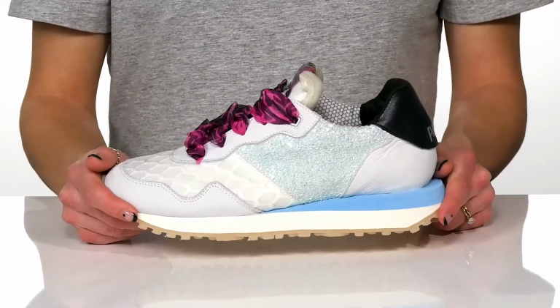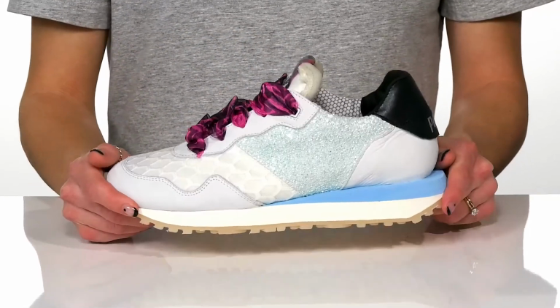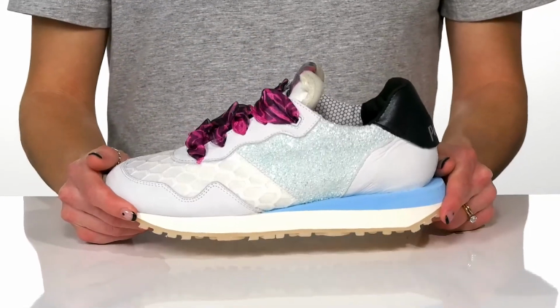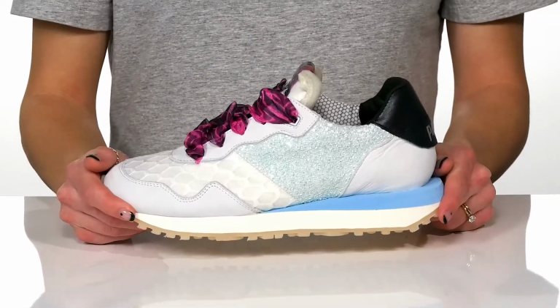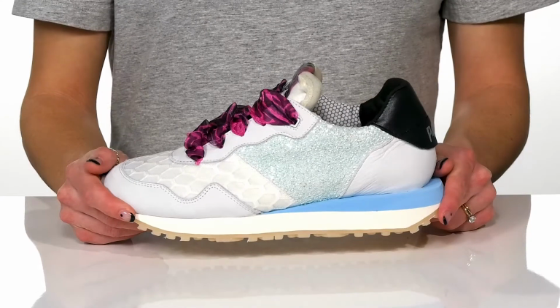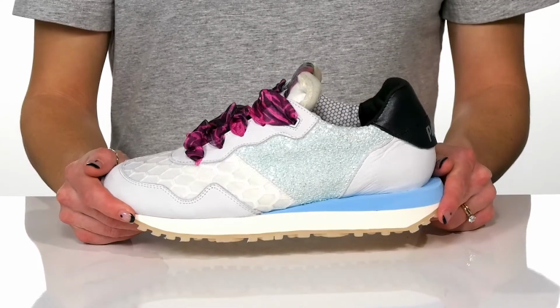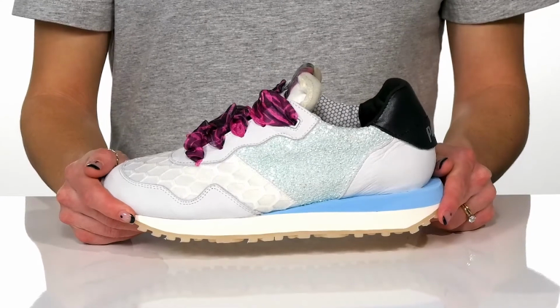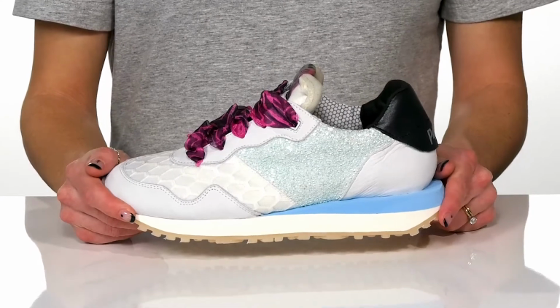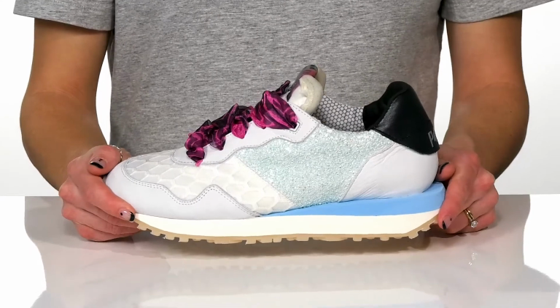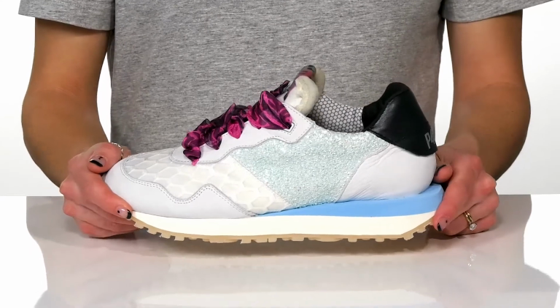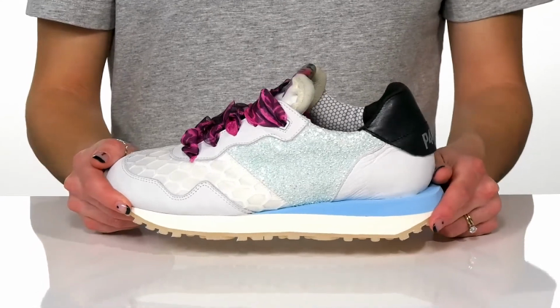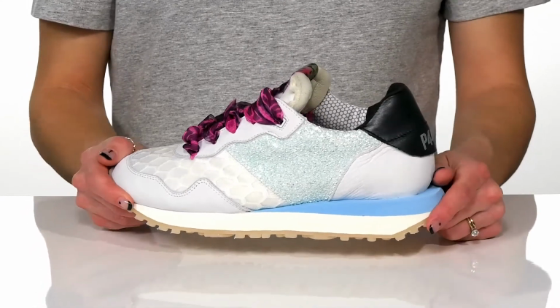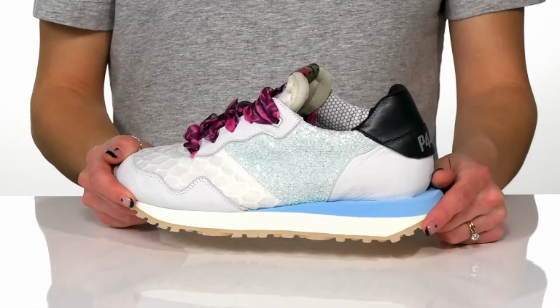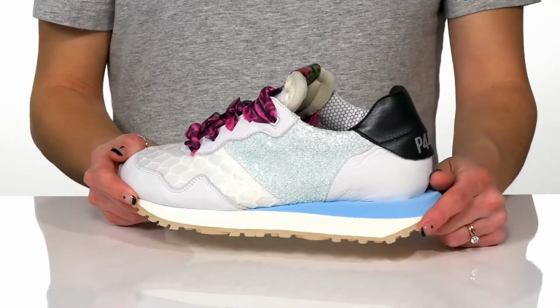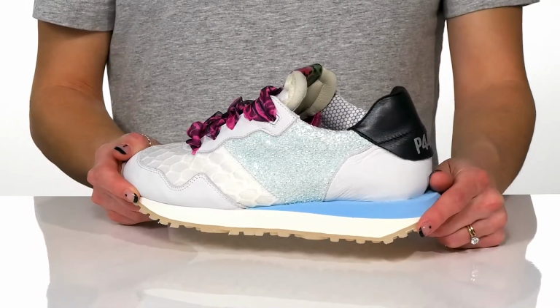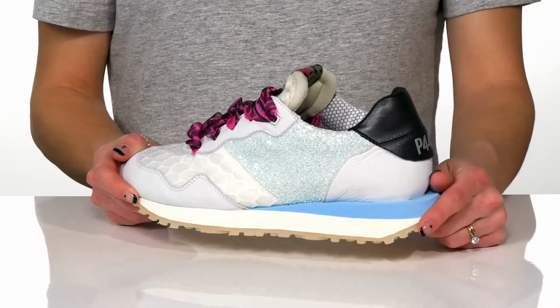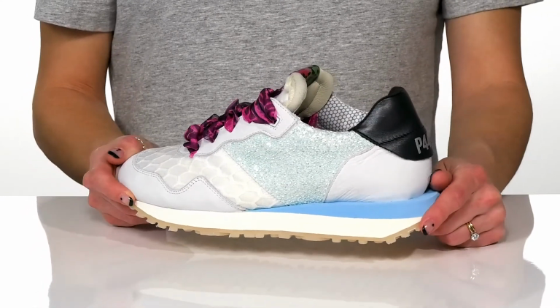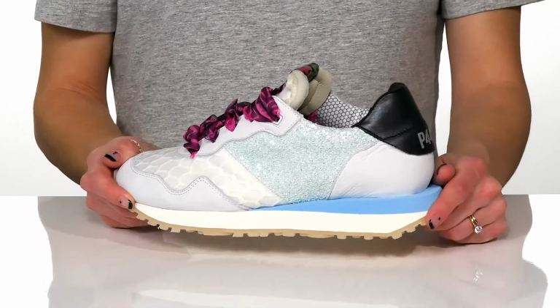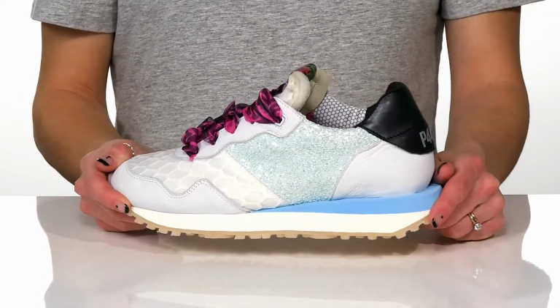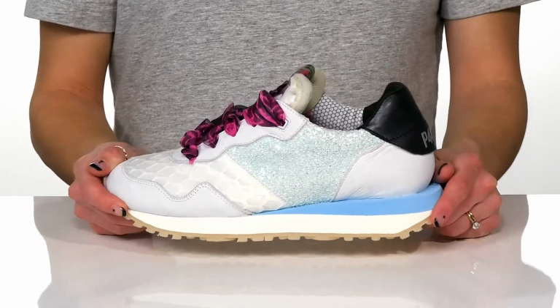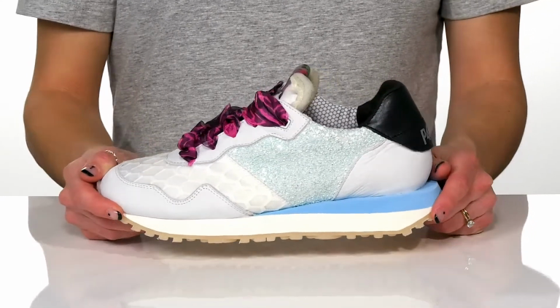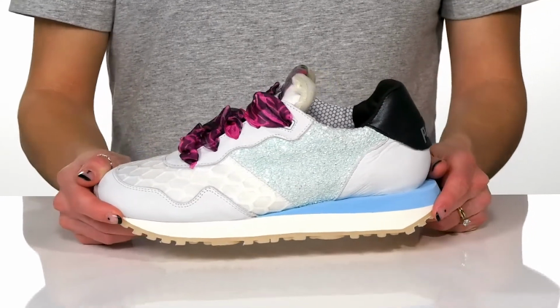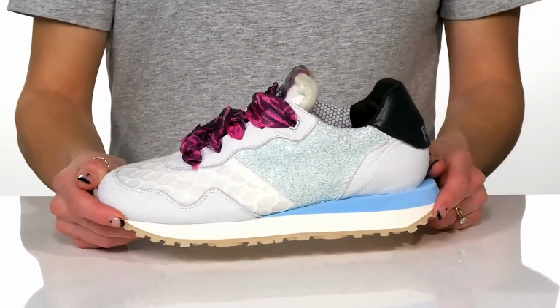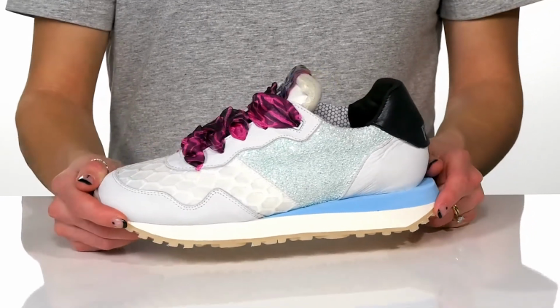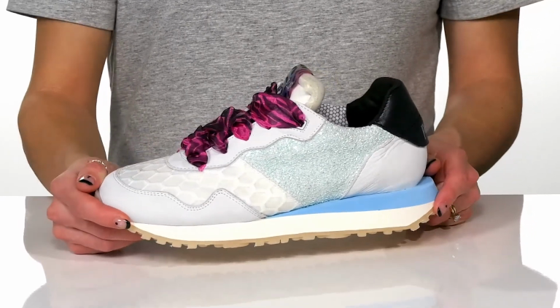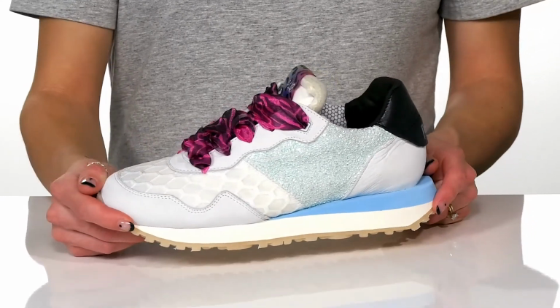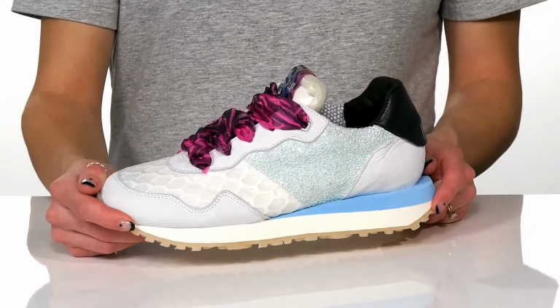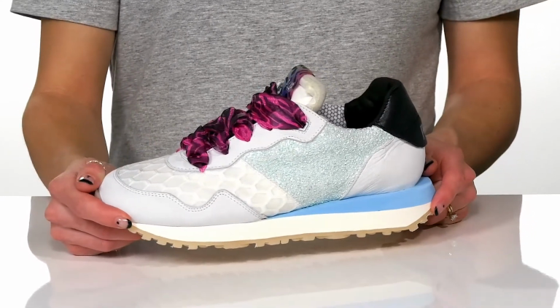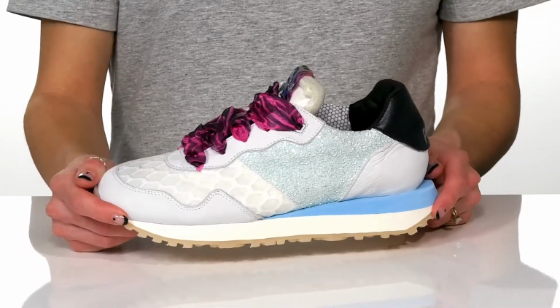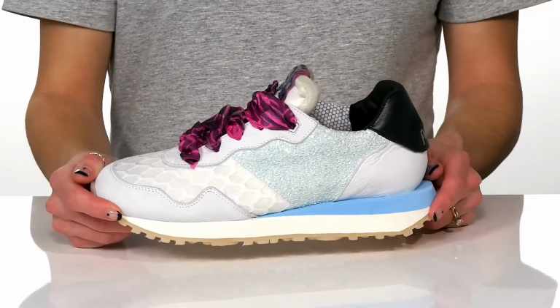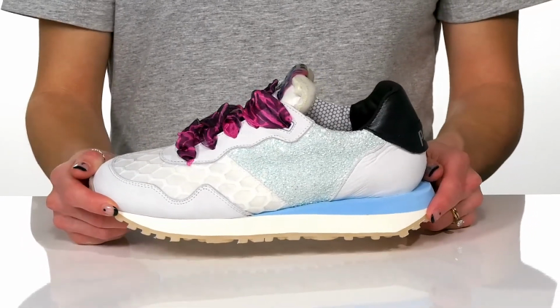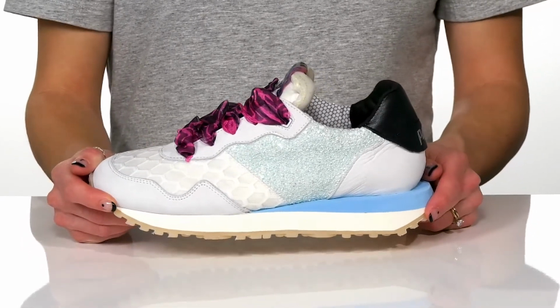You can style these with your favorite distressed denim jeans and a casual t-shirt.